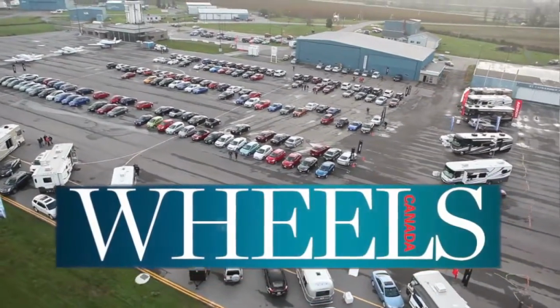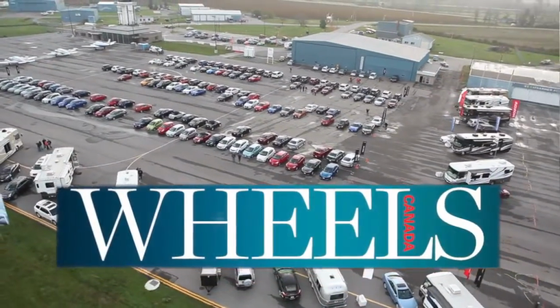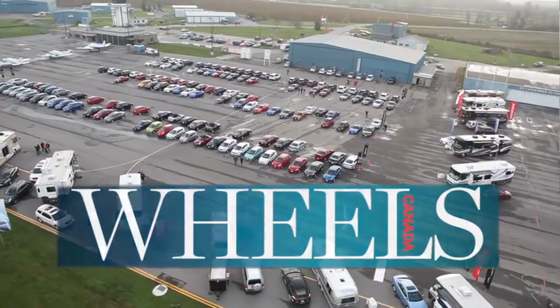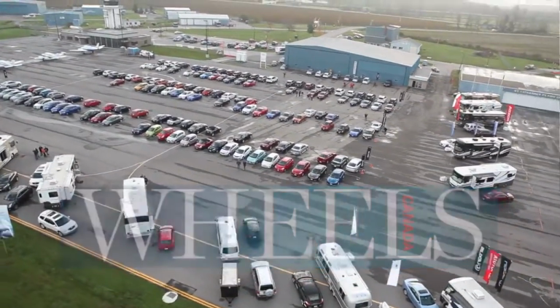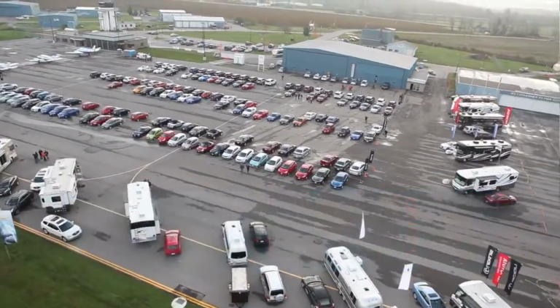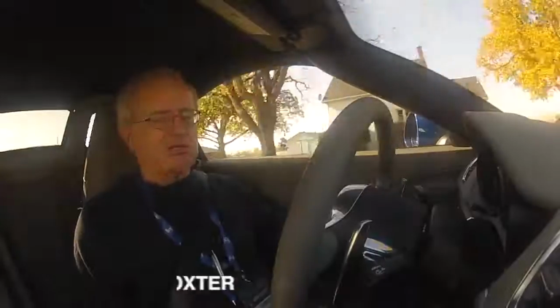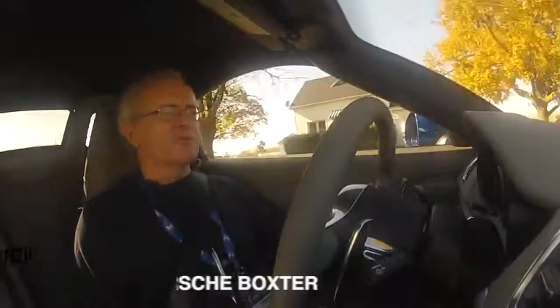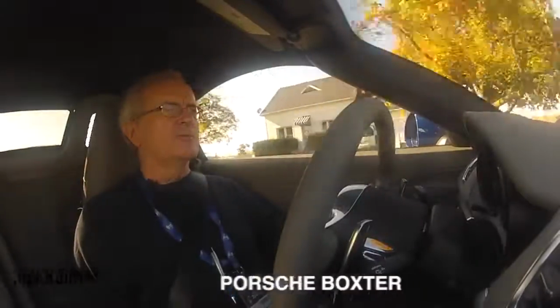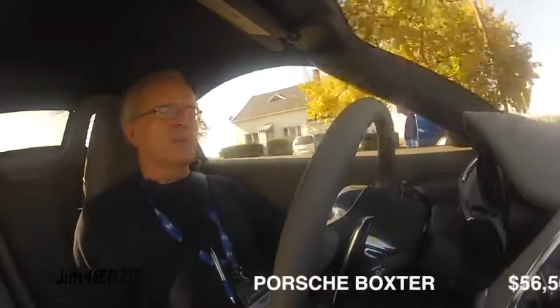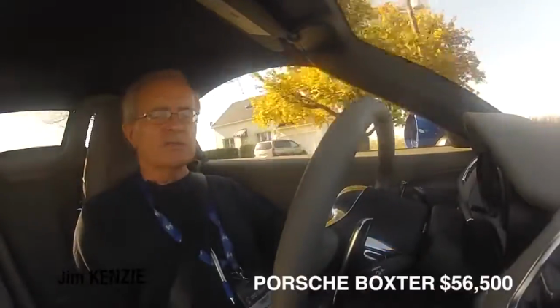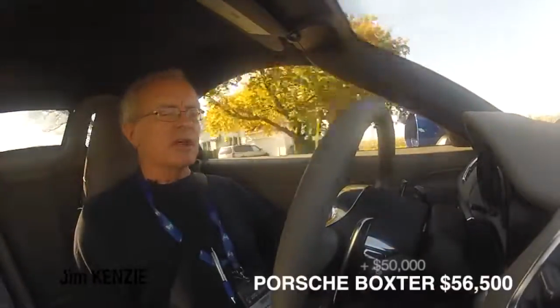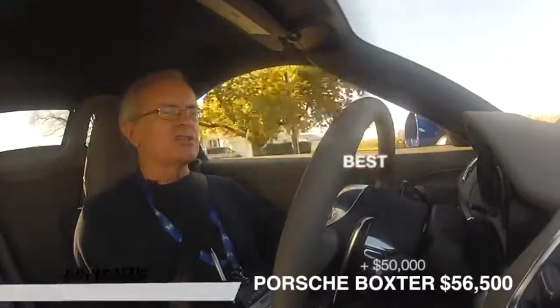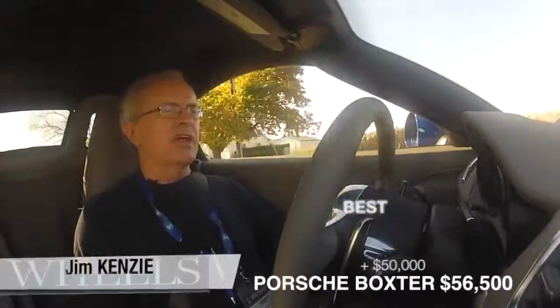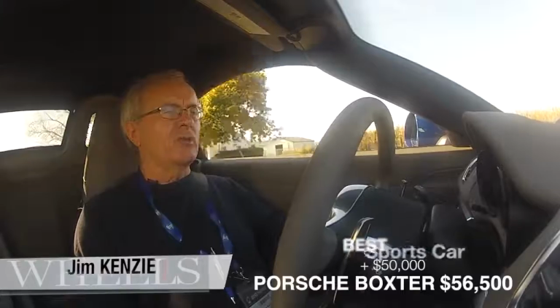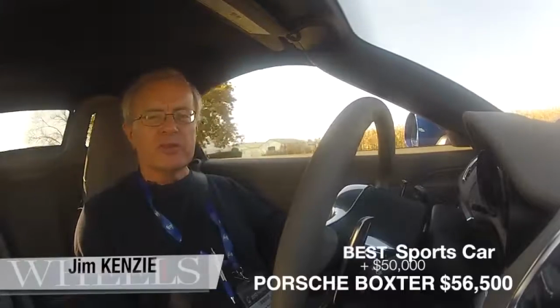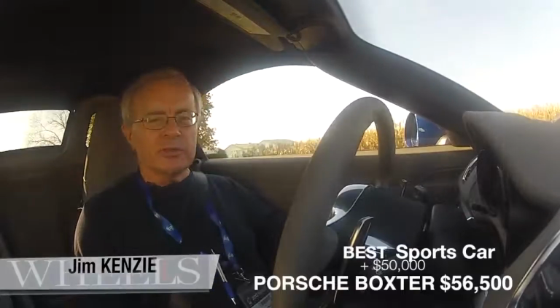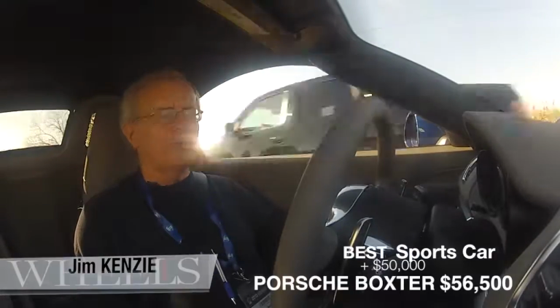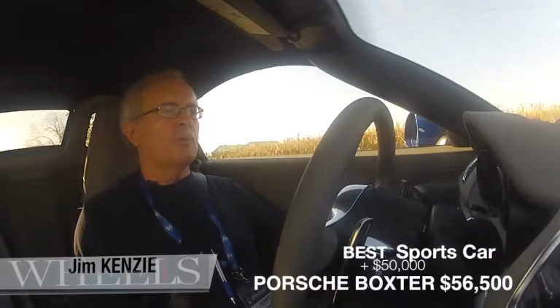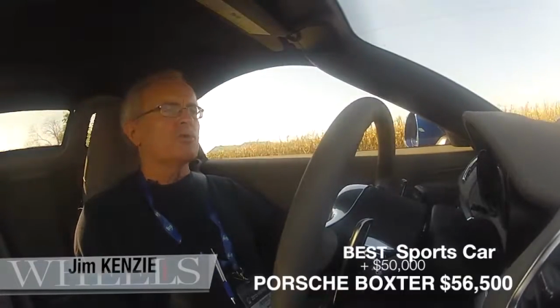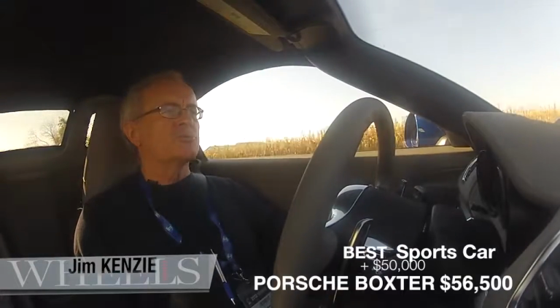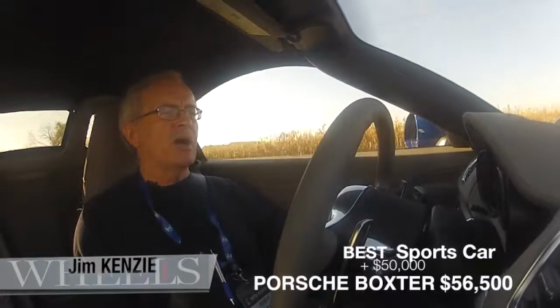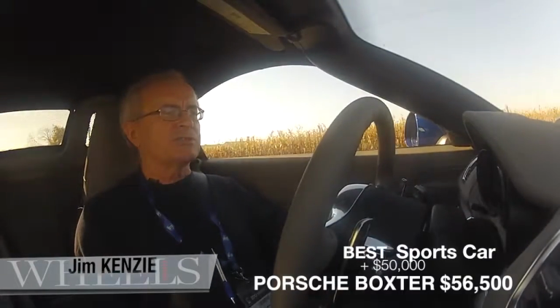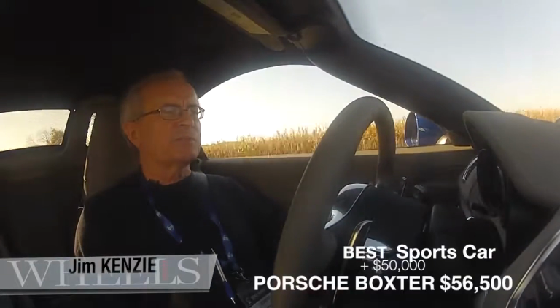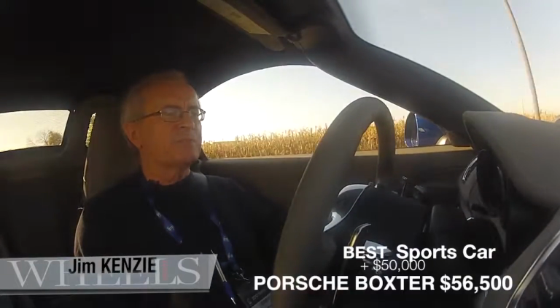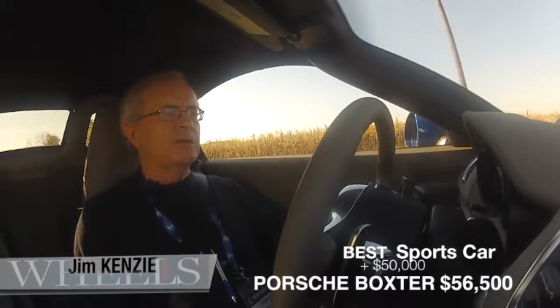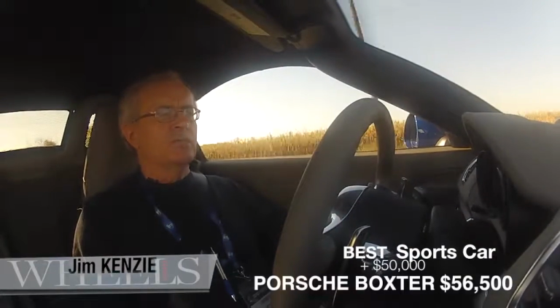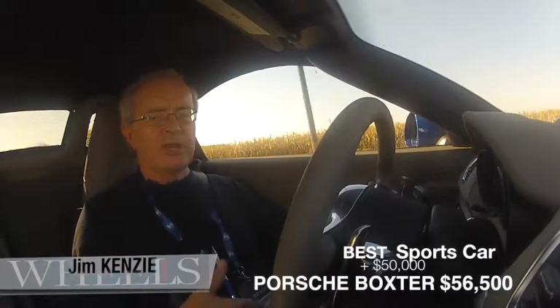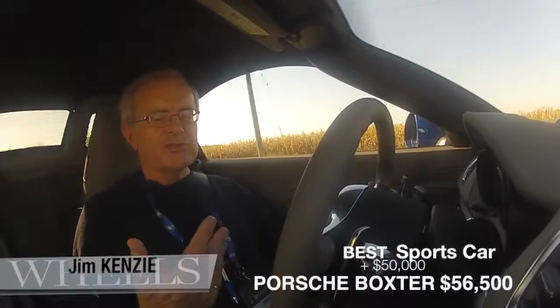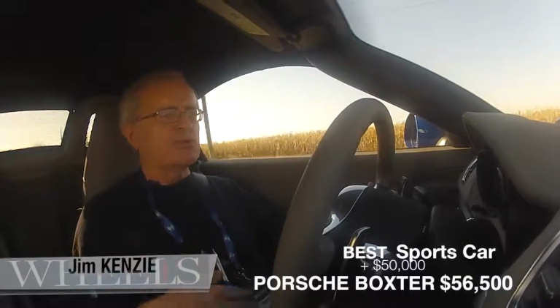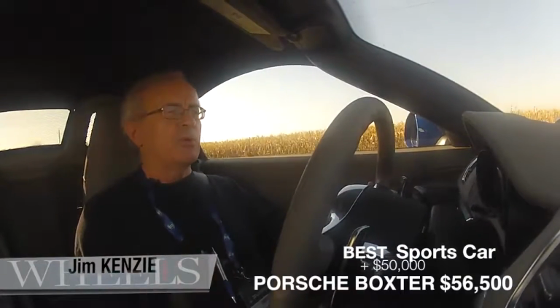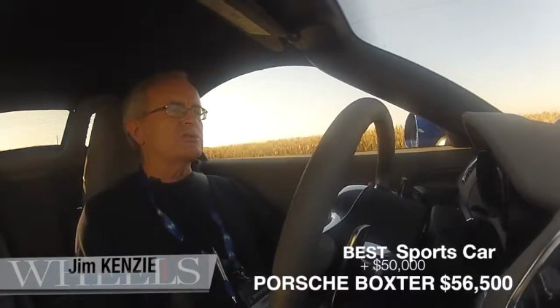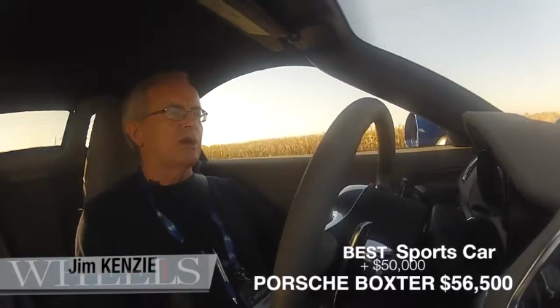I'm Jim Kenzie from wheels.ca. We're in the new Porsche Boxster mid-engine sports car.